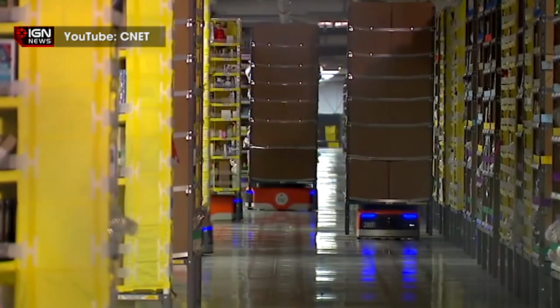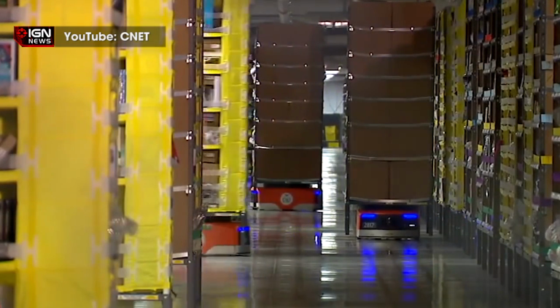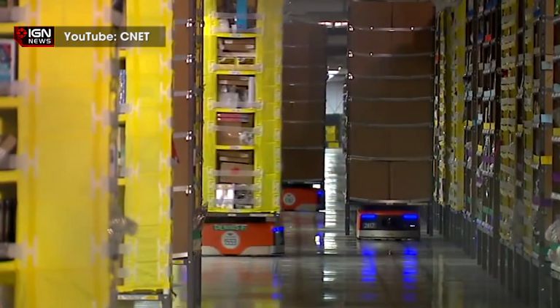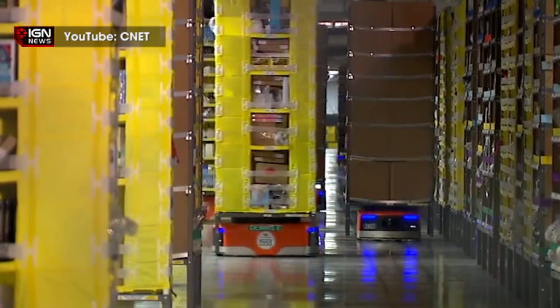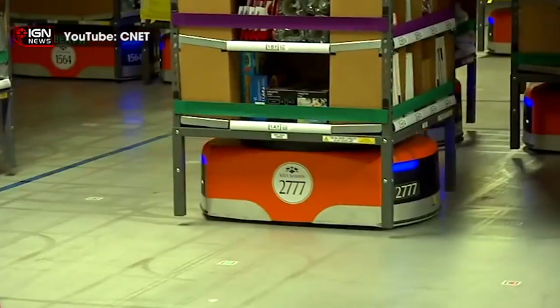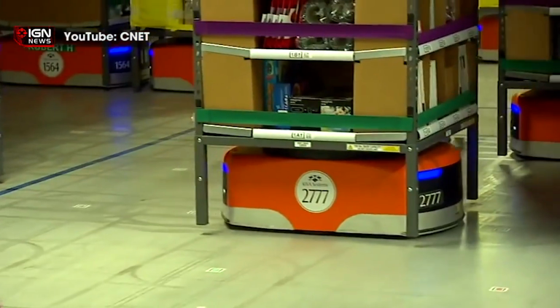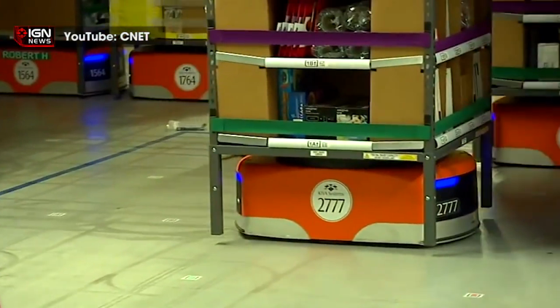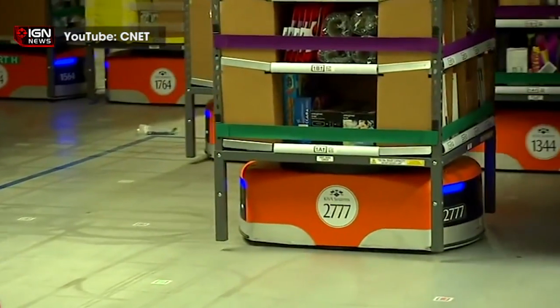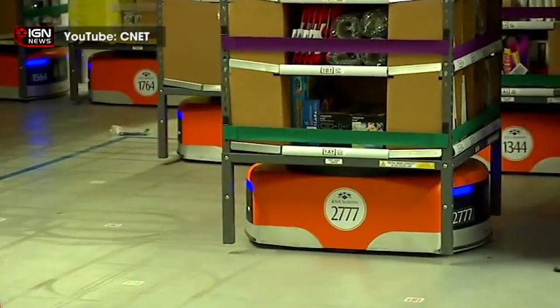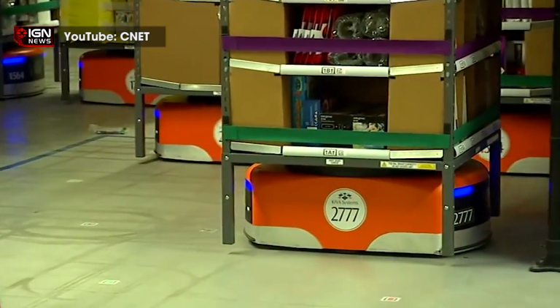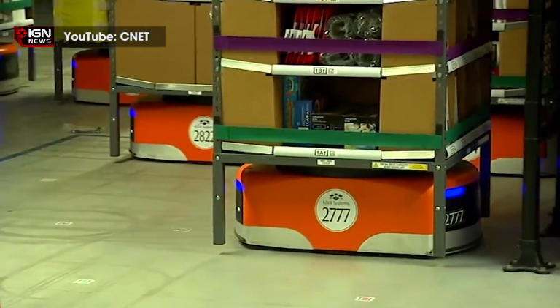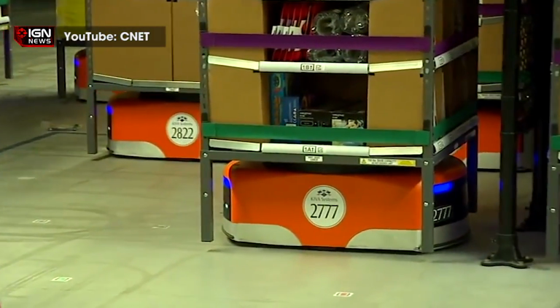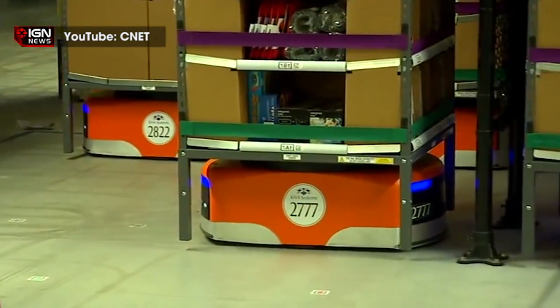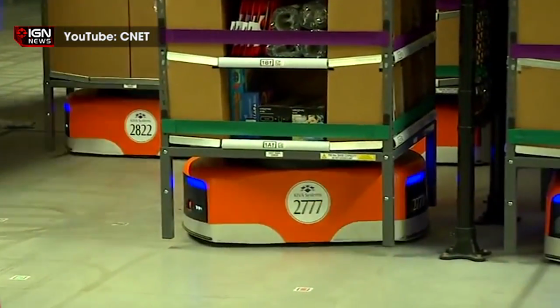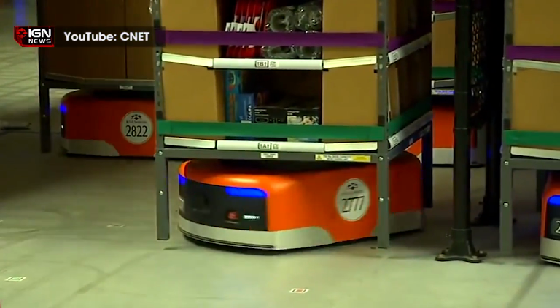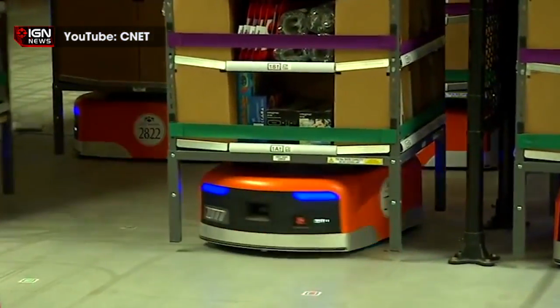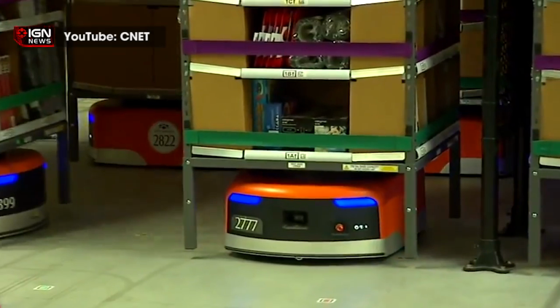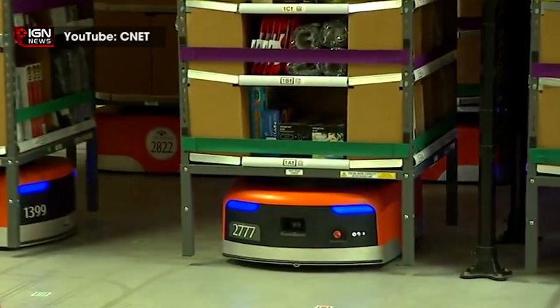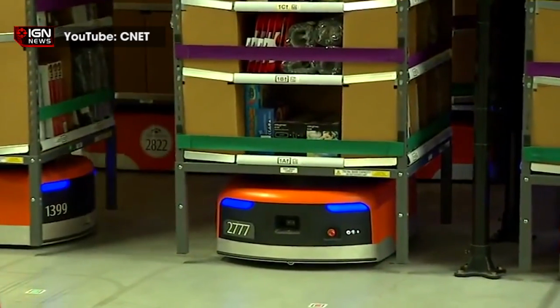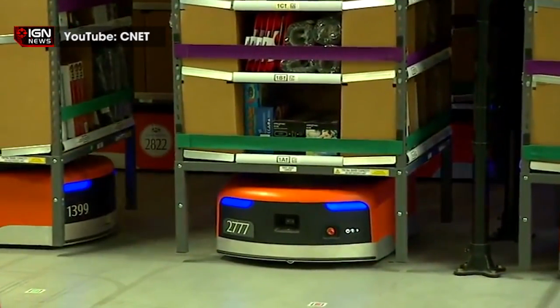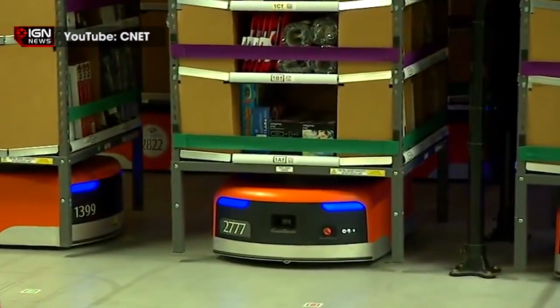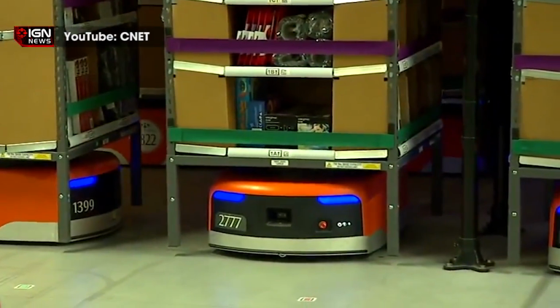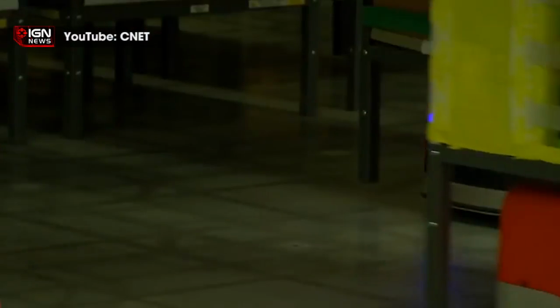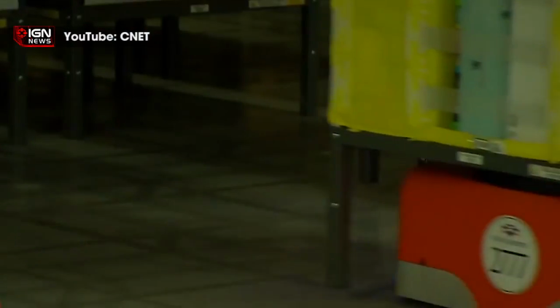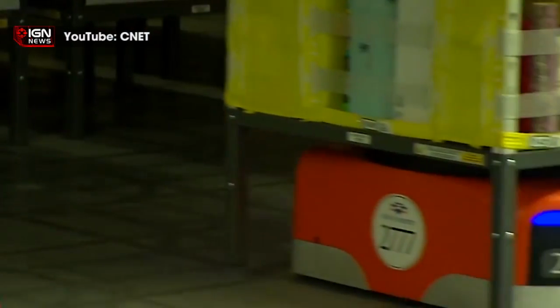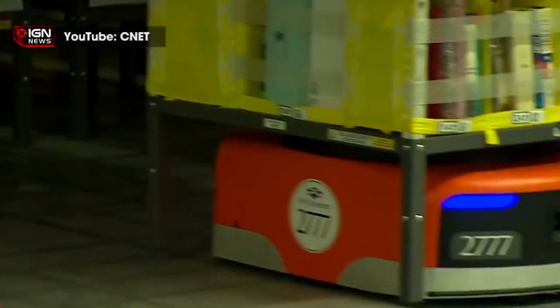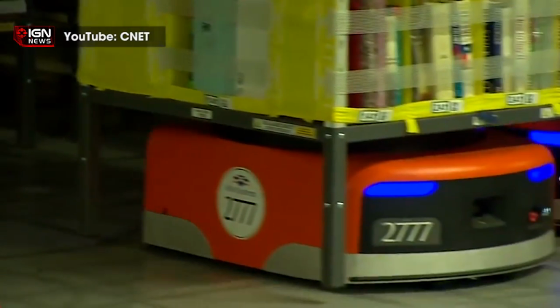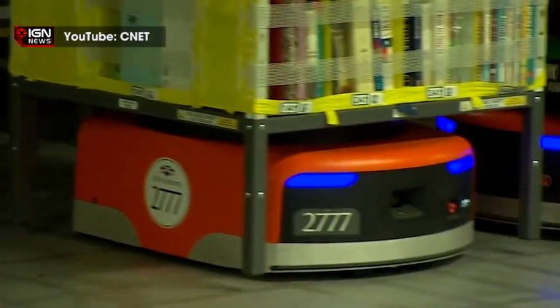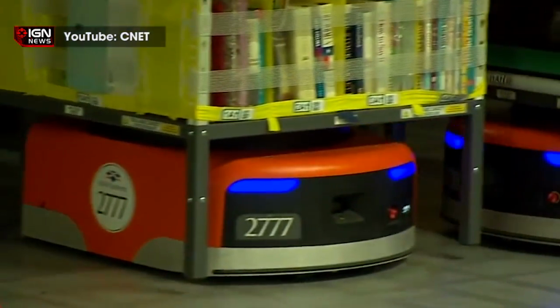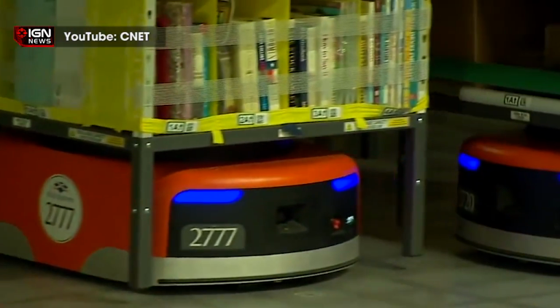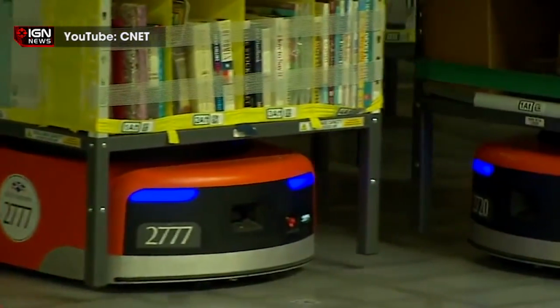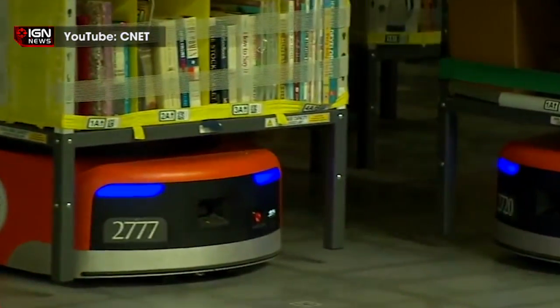Robostow, one of the world's largest robotic arms, also assists in the Amazon warehouses, capable of moving huge amounts of inventory at a time.